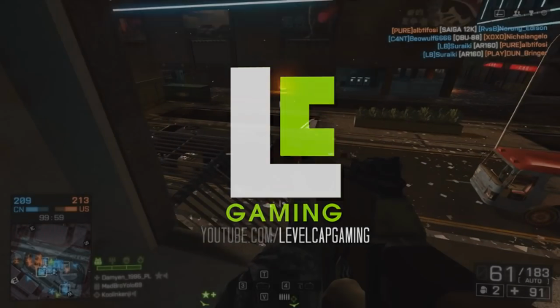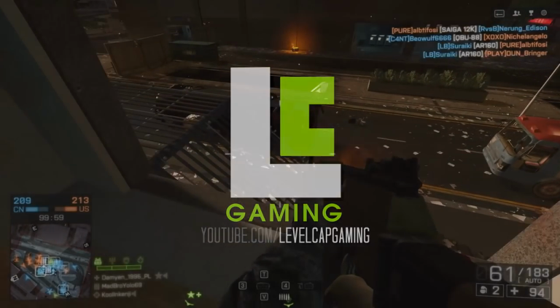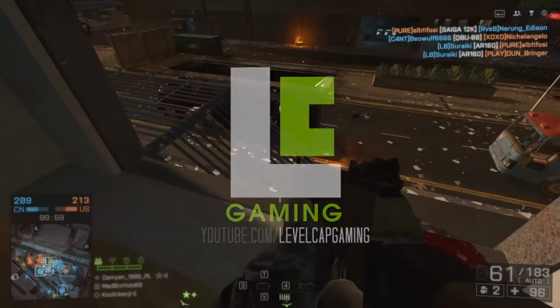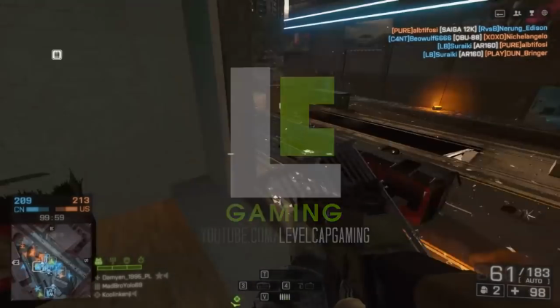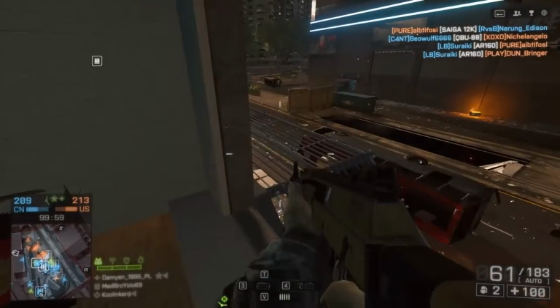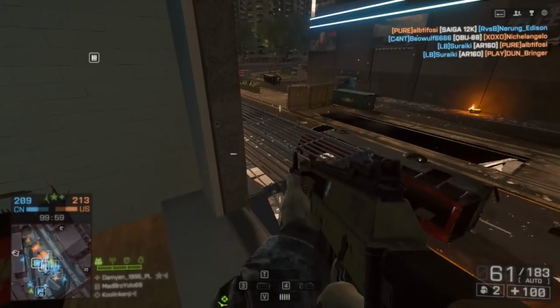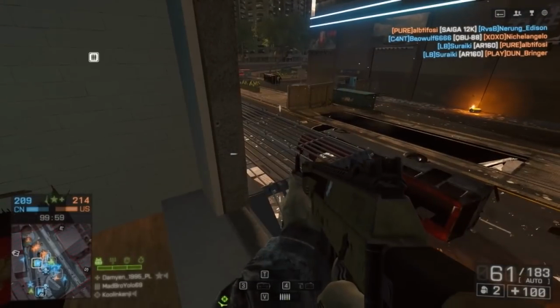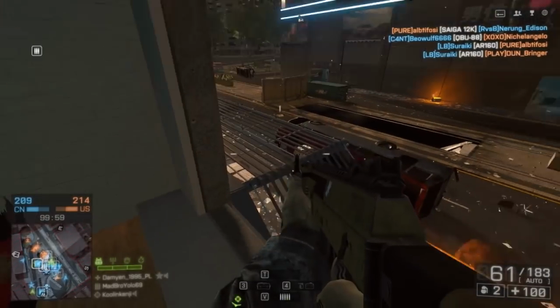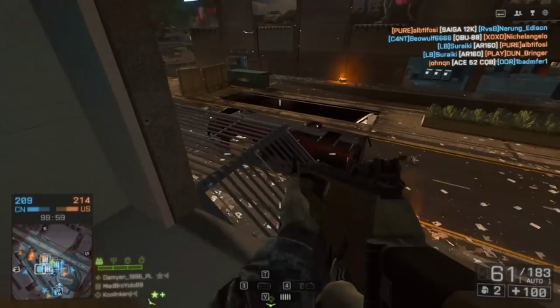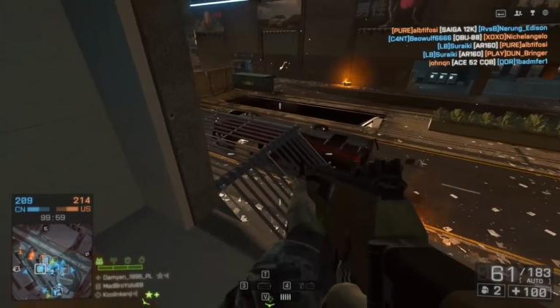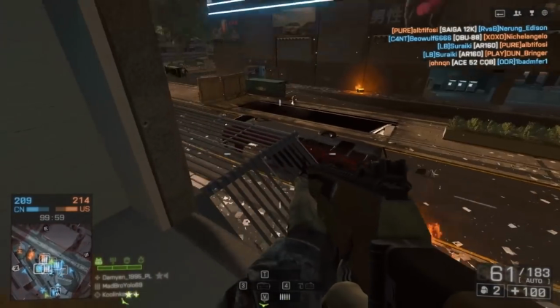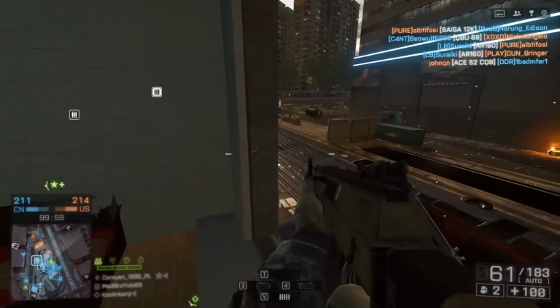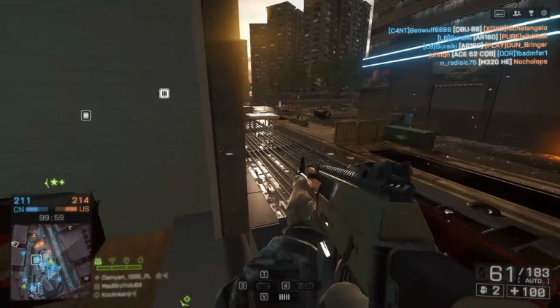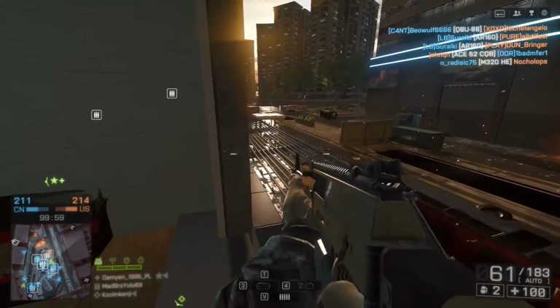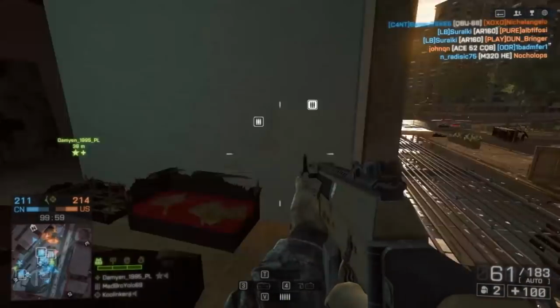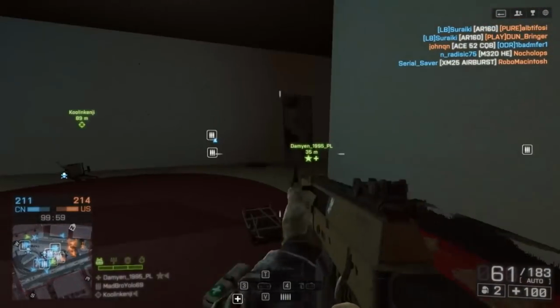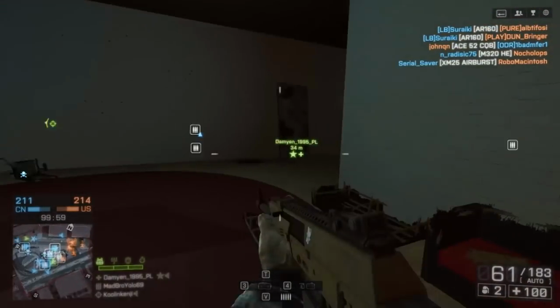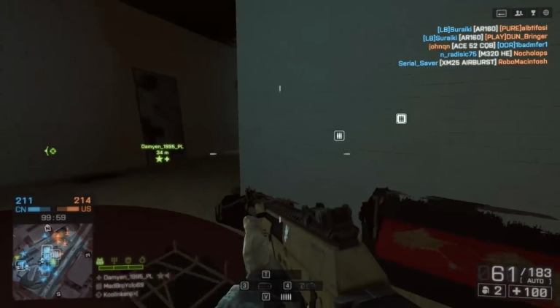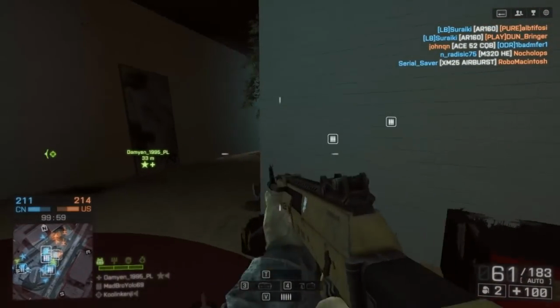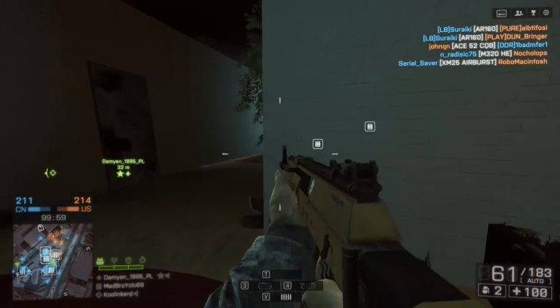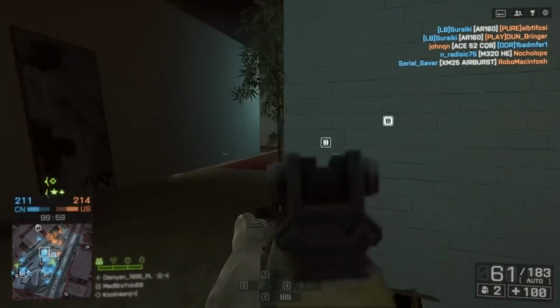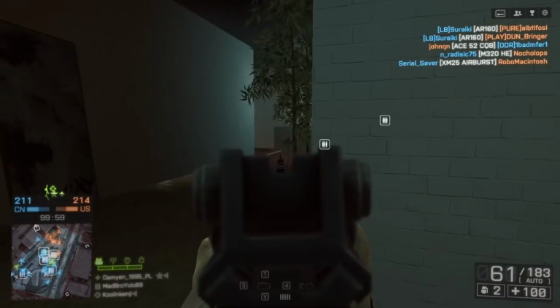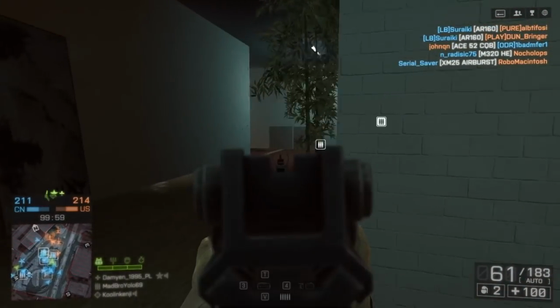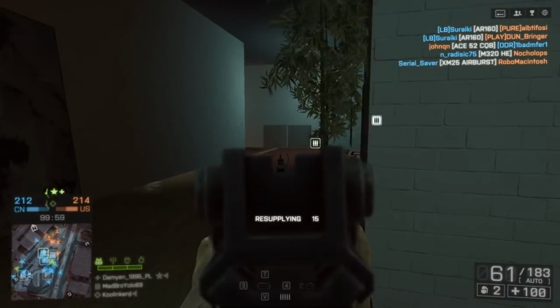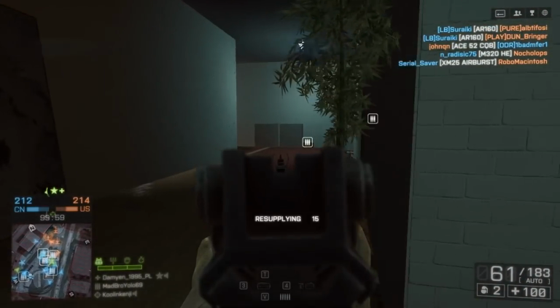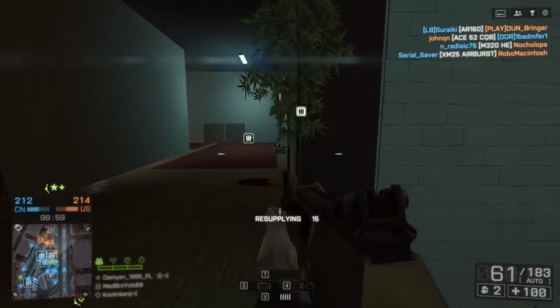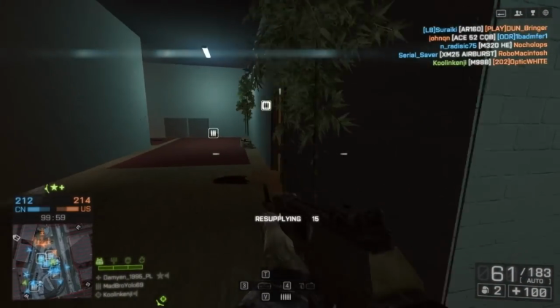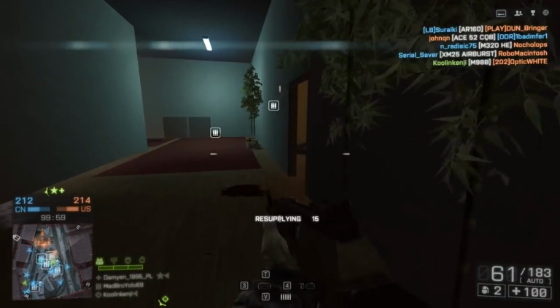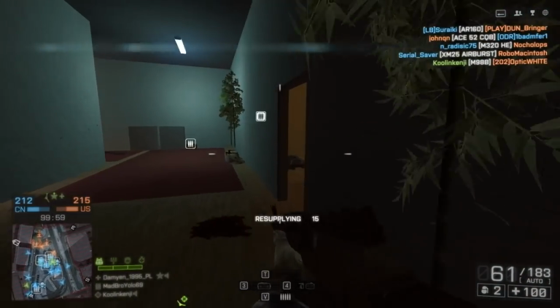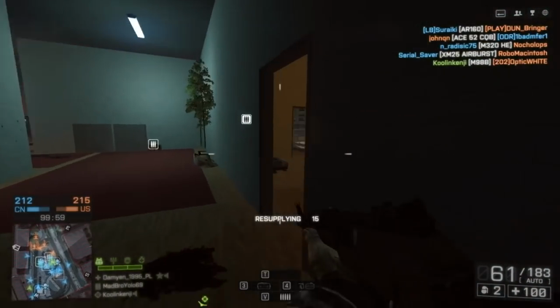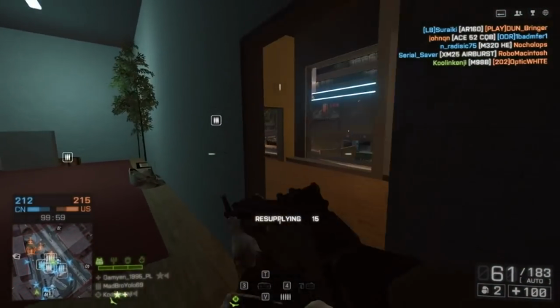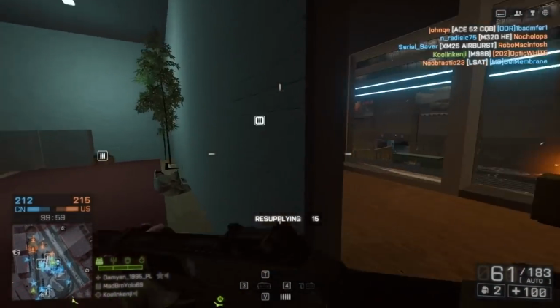Hey guys, LevelCap here! Today I'm excited to bring you an RPK-12 Light Machine Gun review!